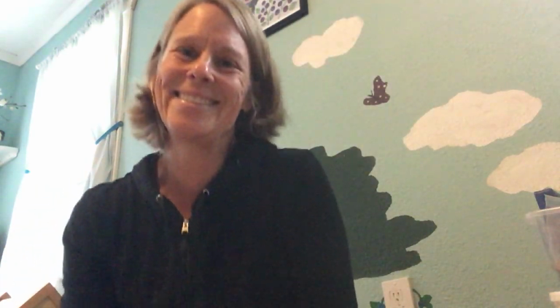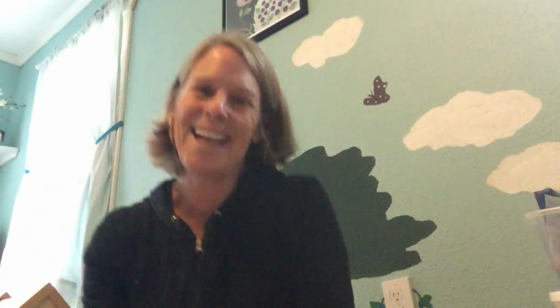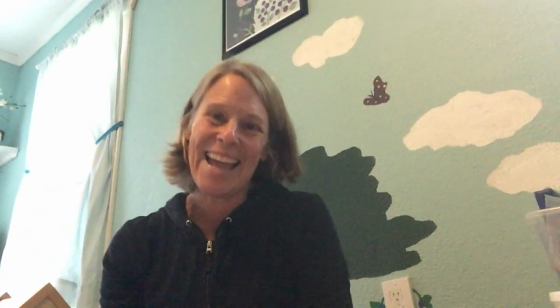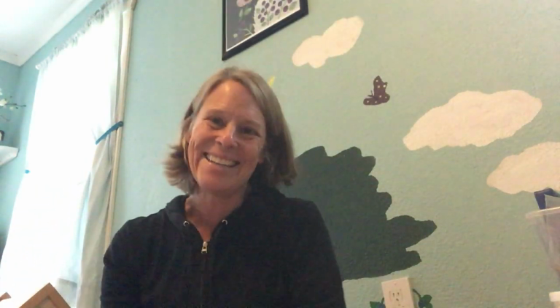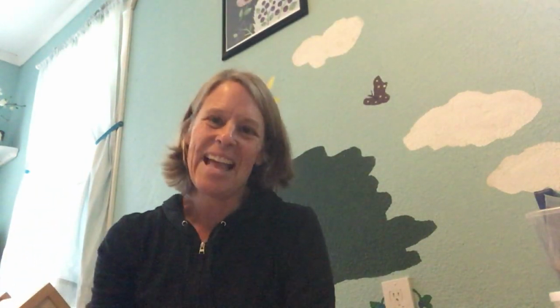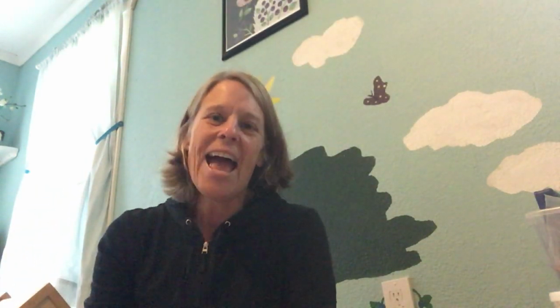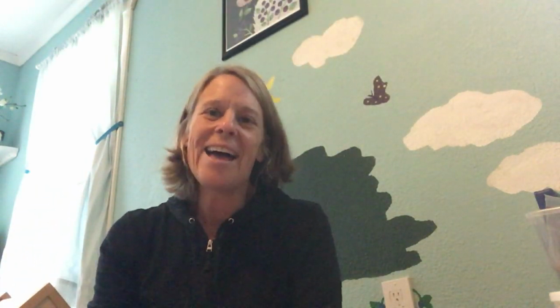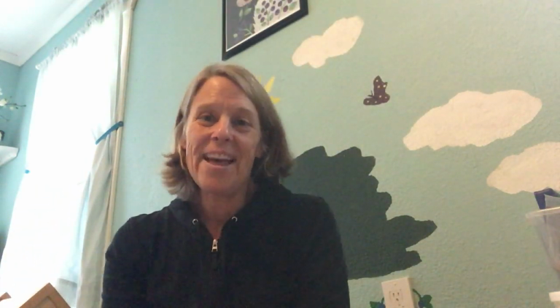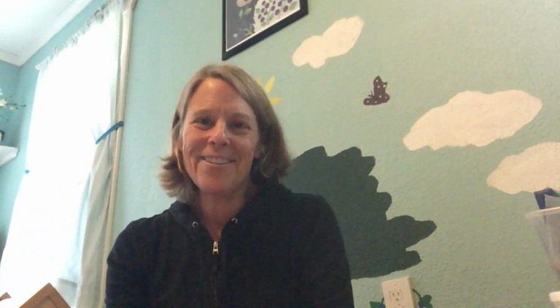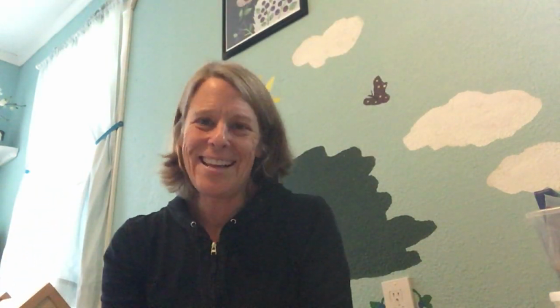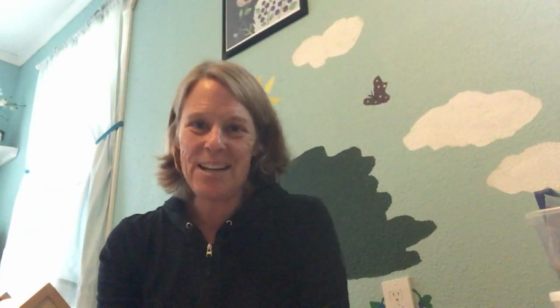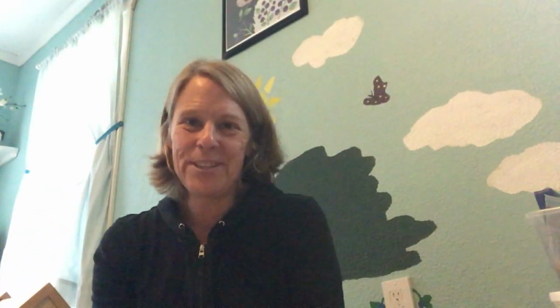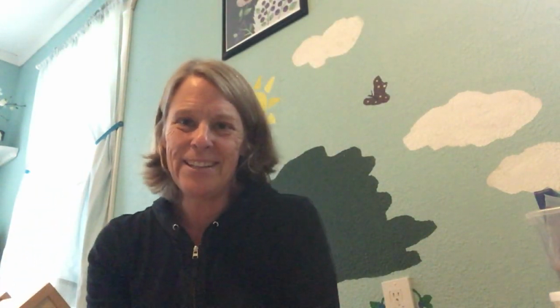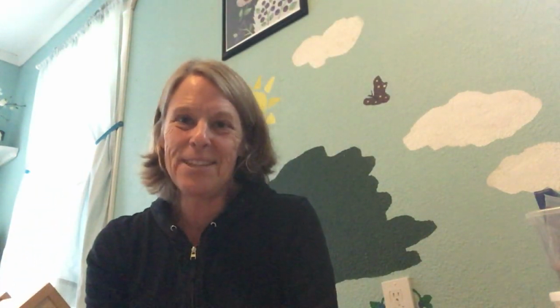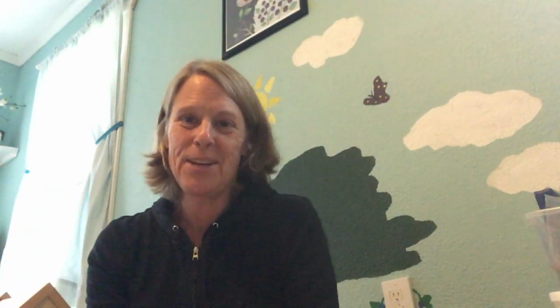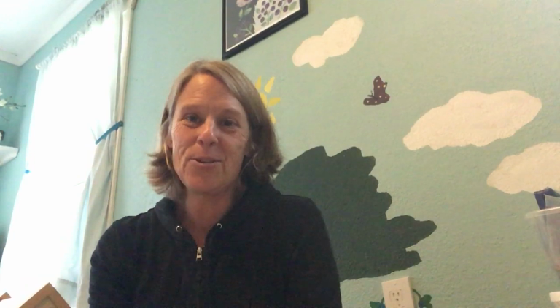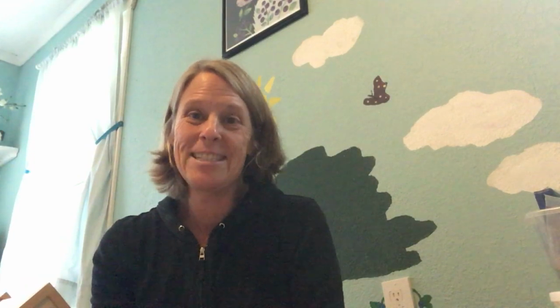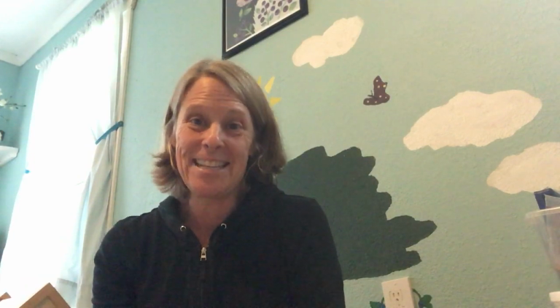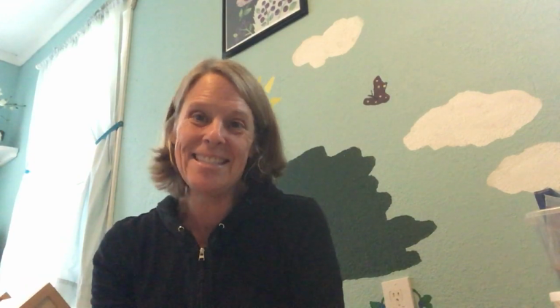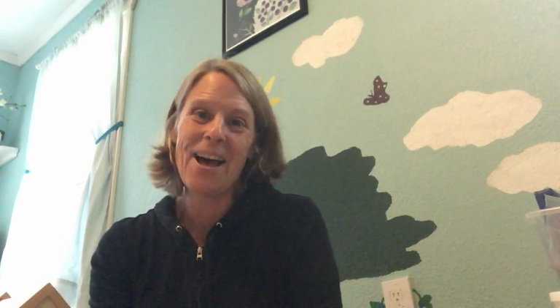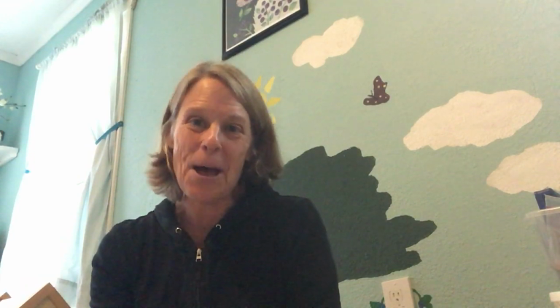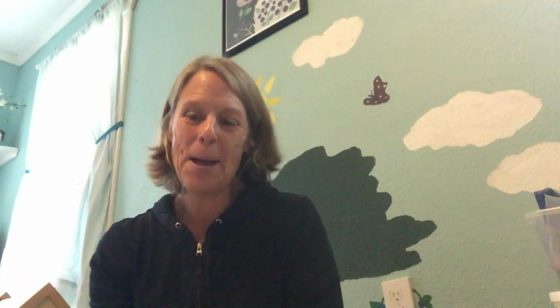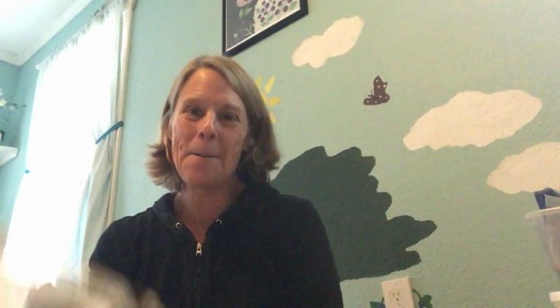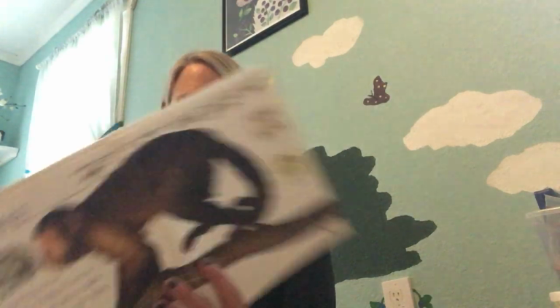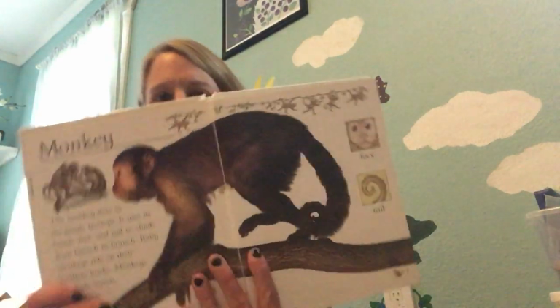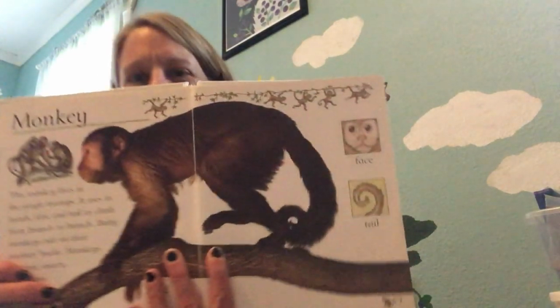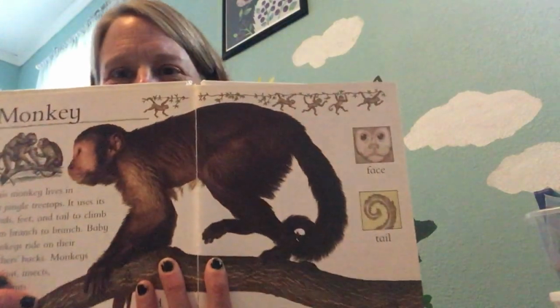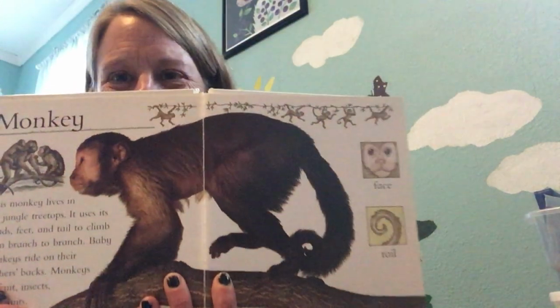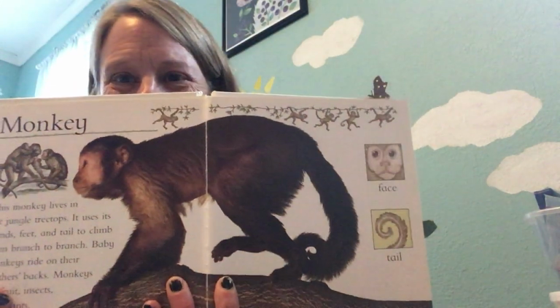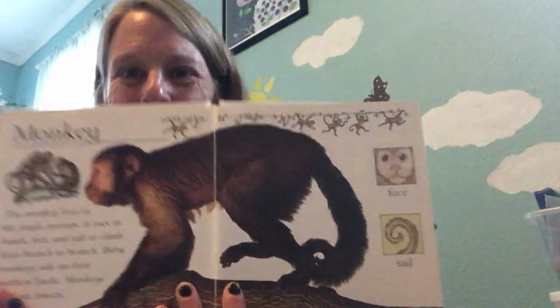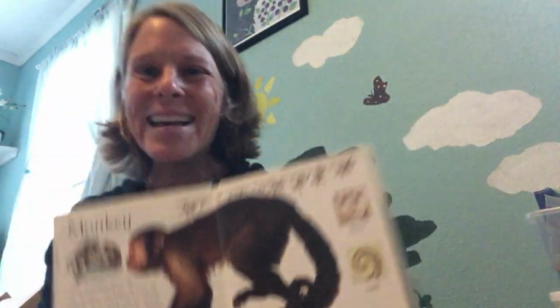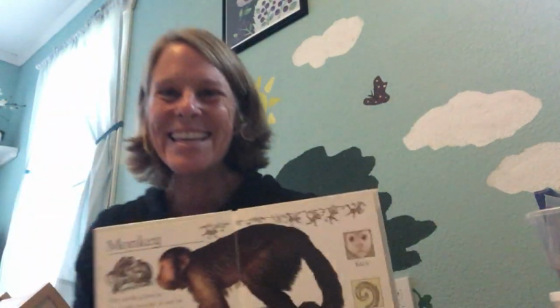Hi. Another kind of animal that lives in the rainforest is a monkey.